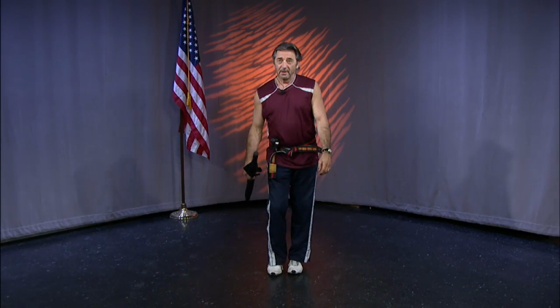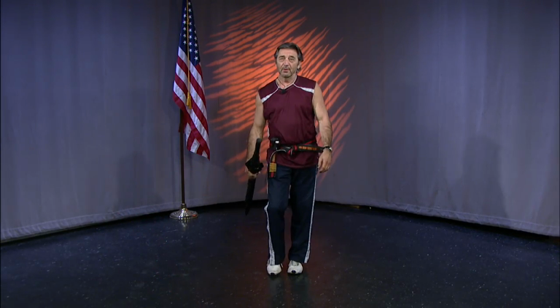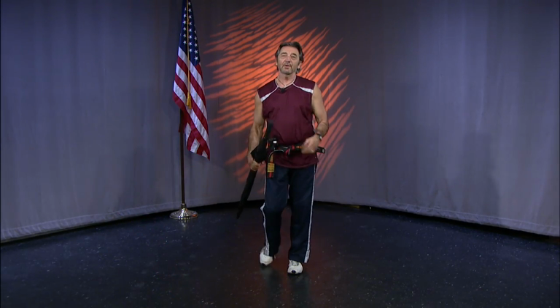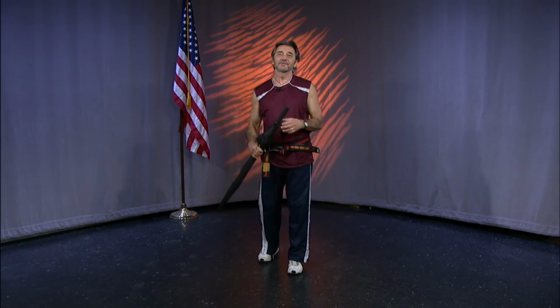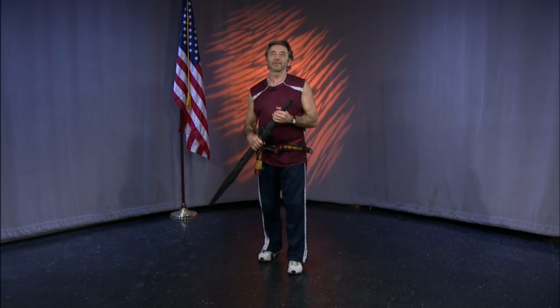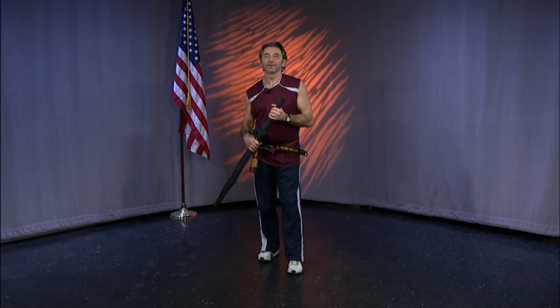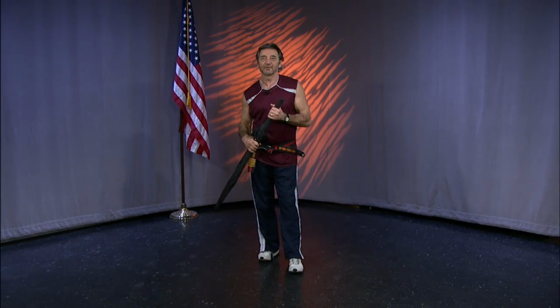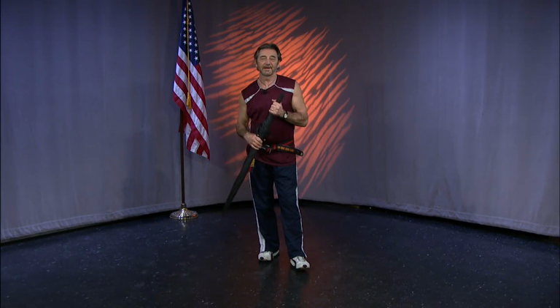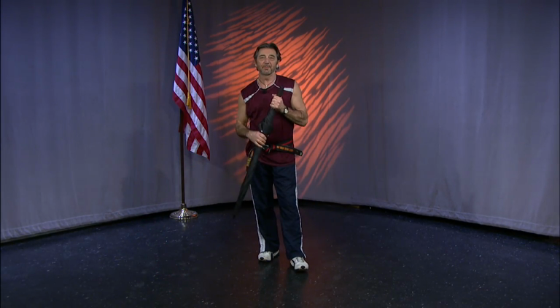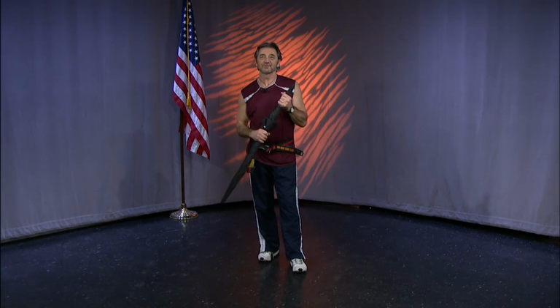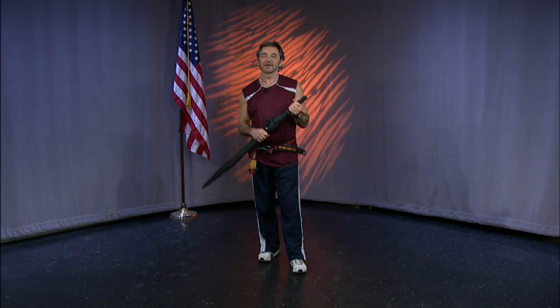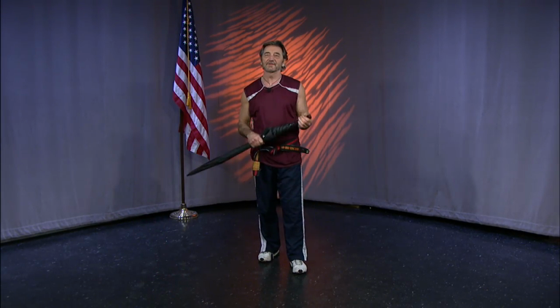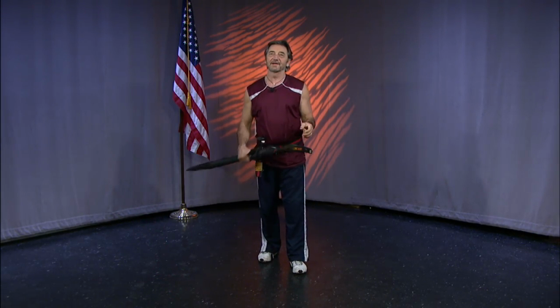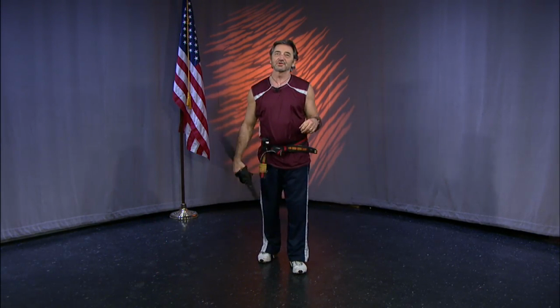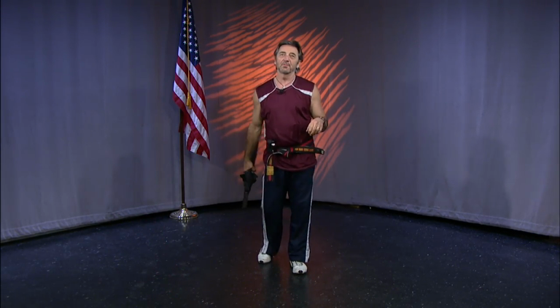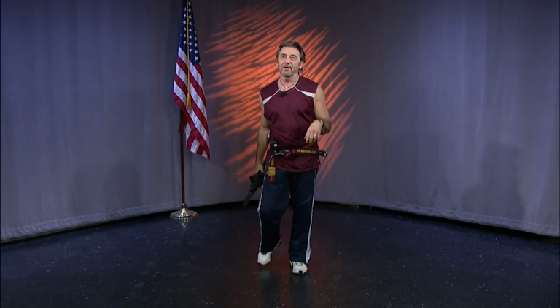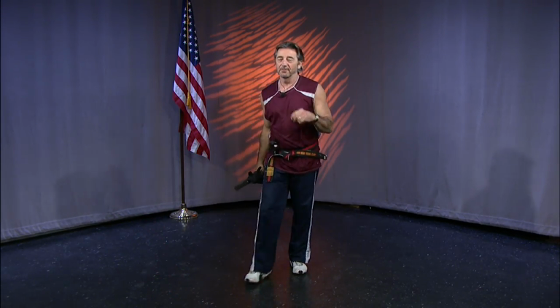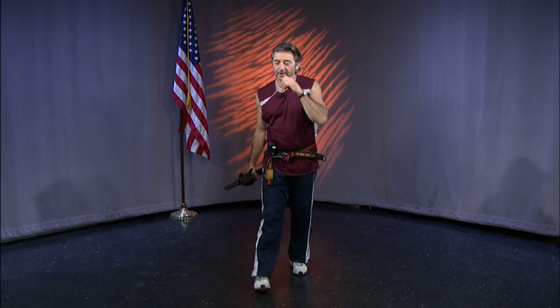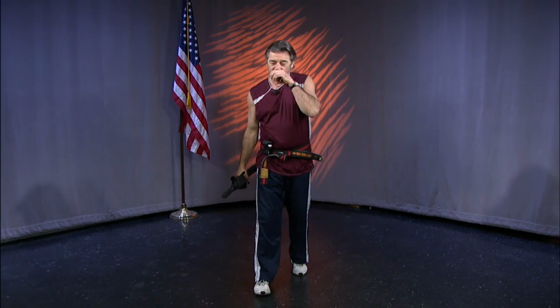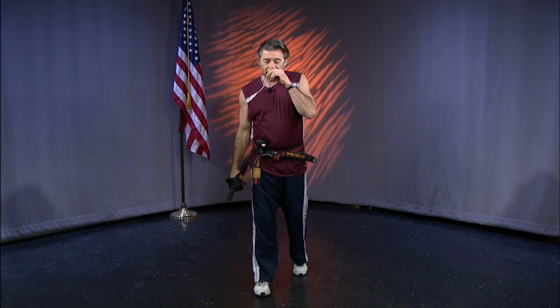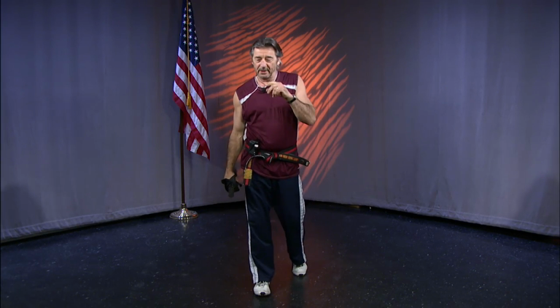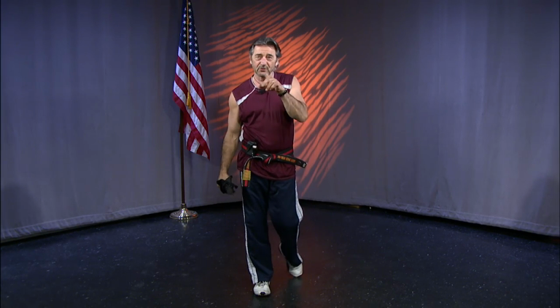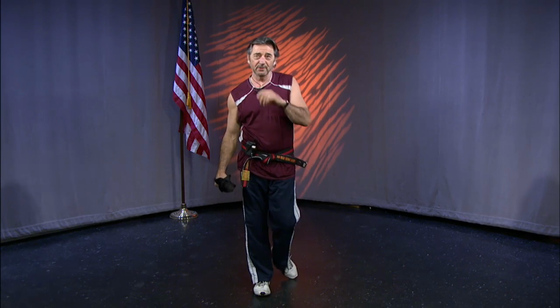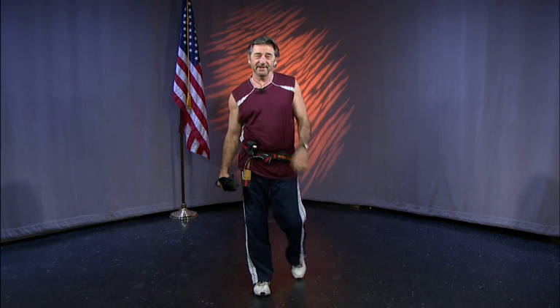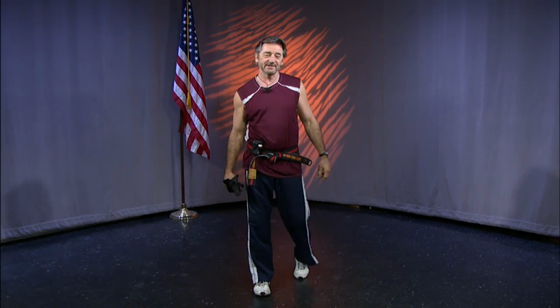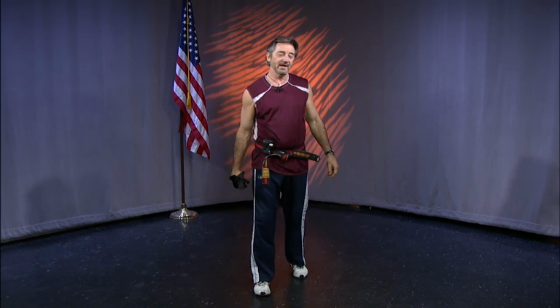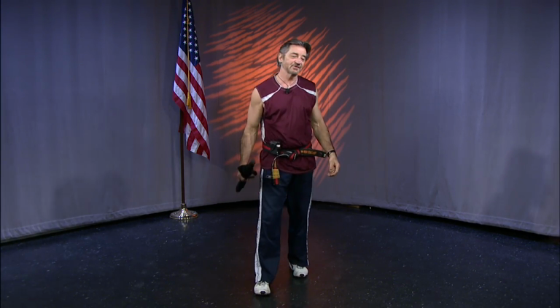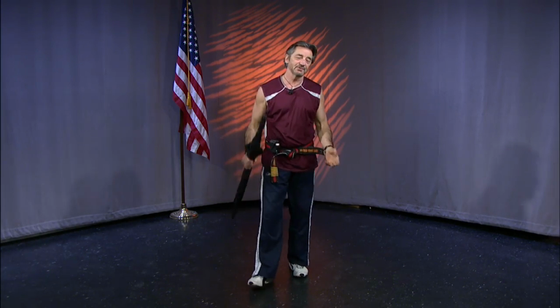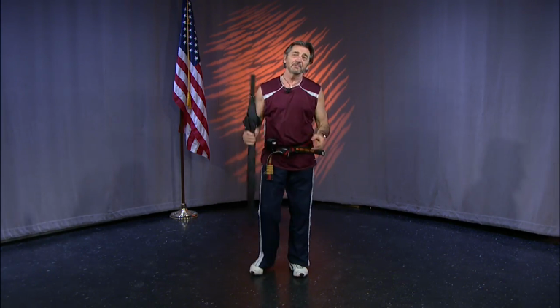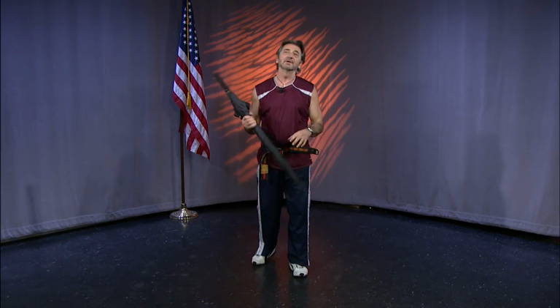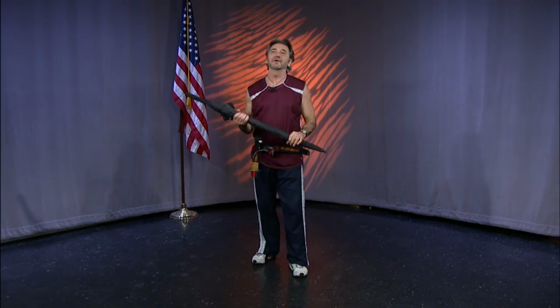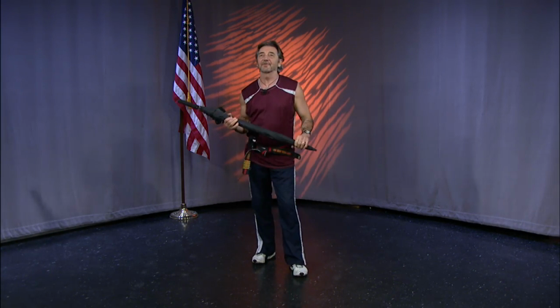Hello, and welcome to Taekwondo Training. I'll be your instructor for today's show, Bob Lemire. What I'd like to do in today's class is do something a little different.